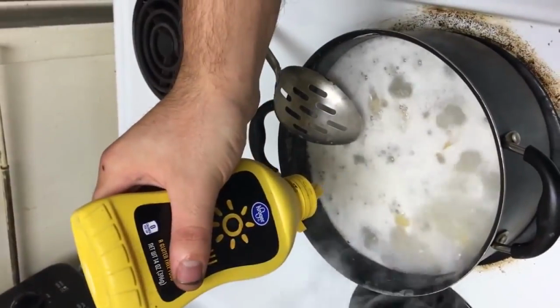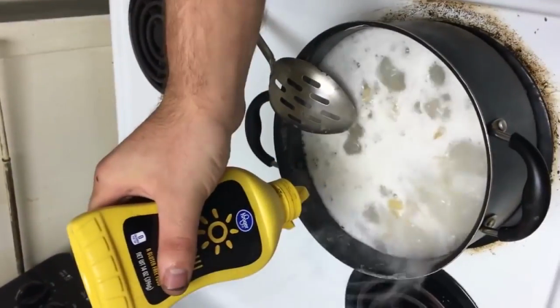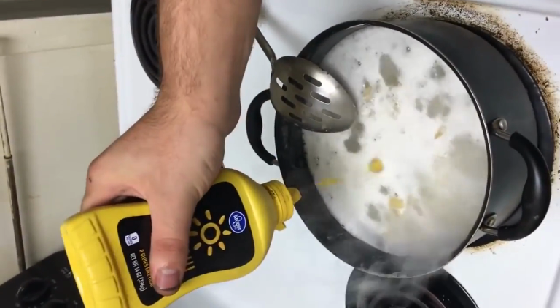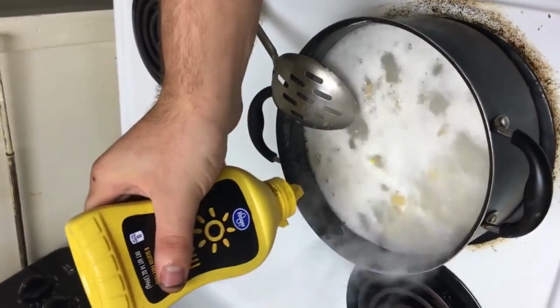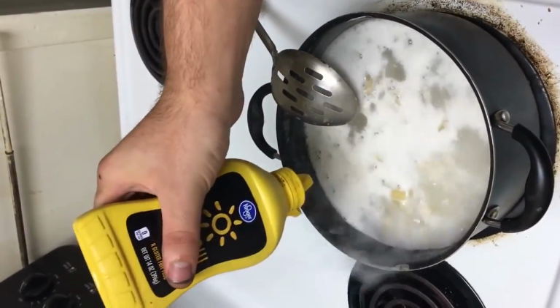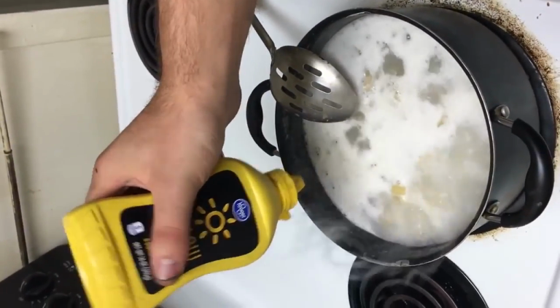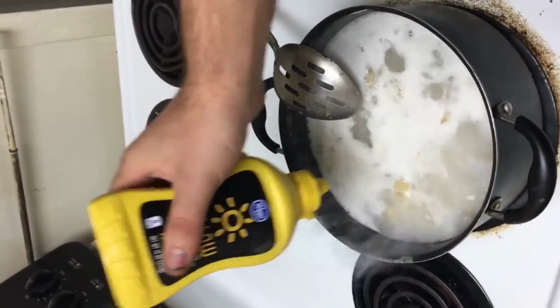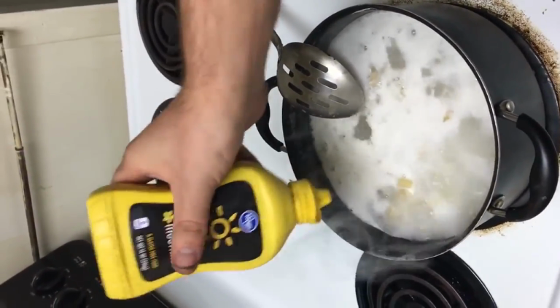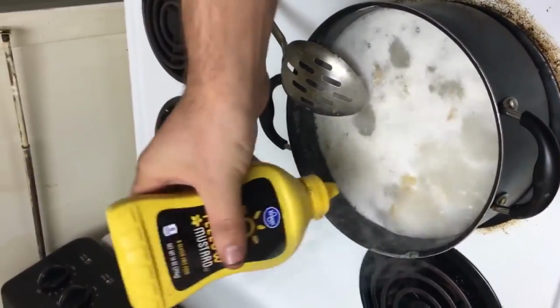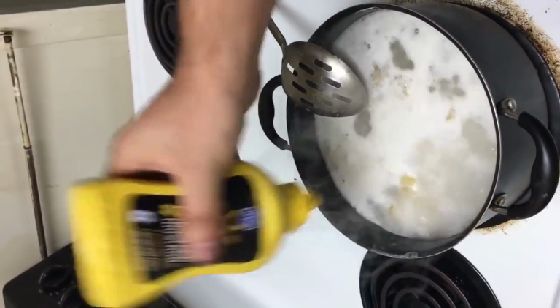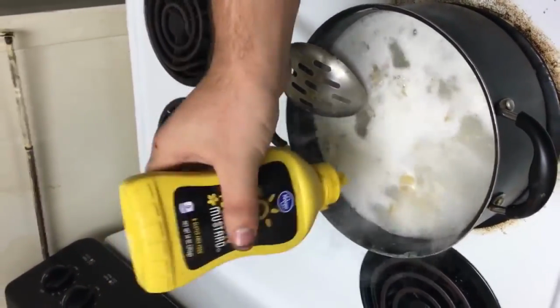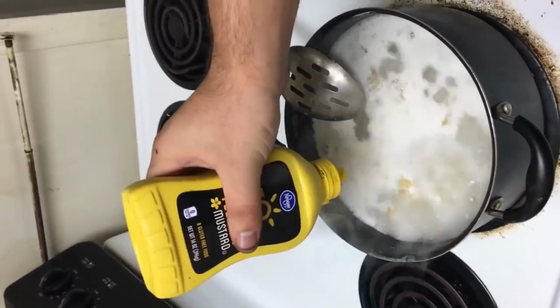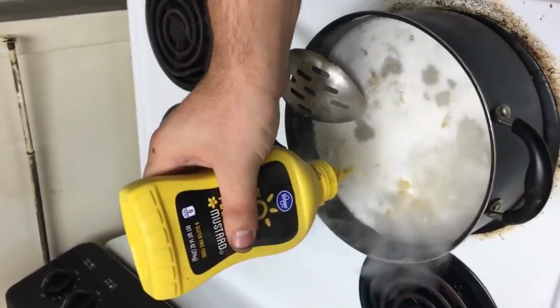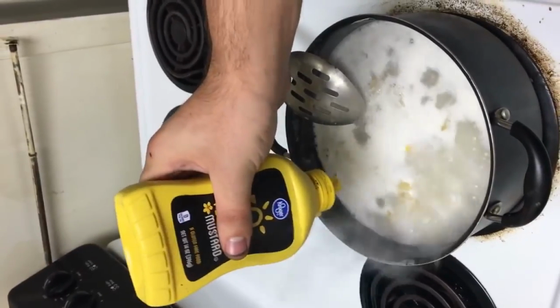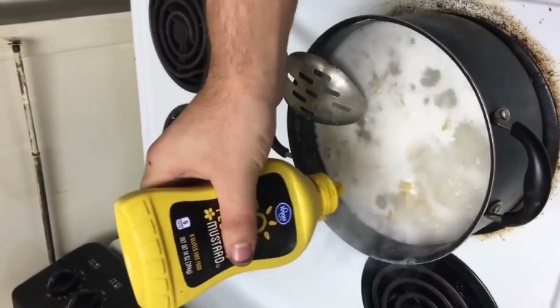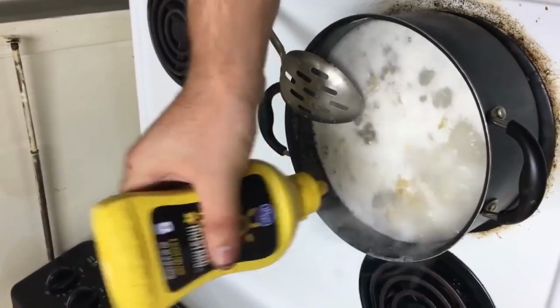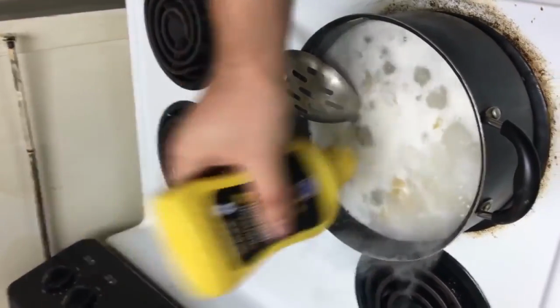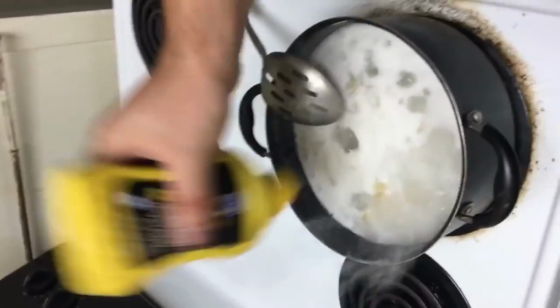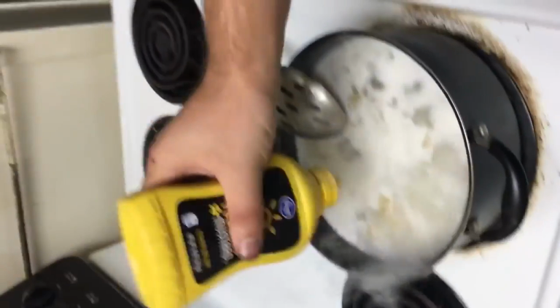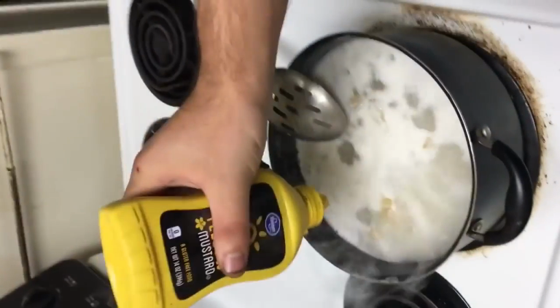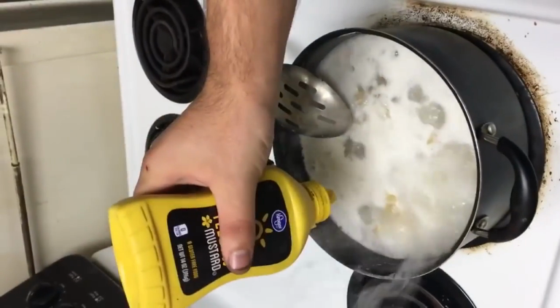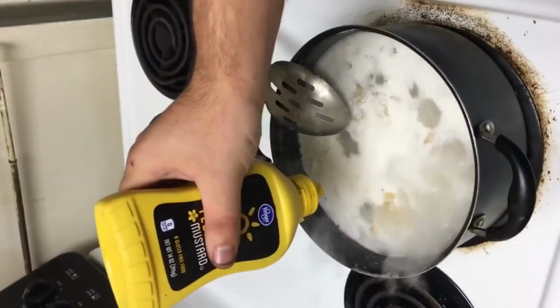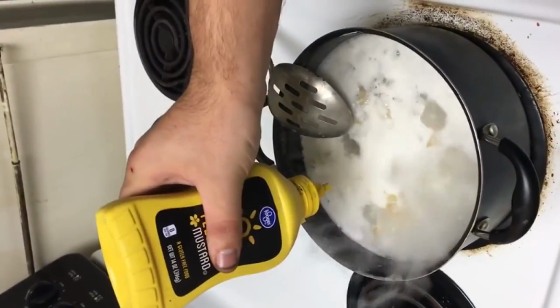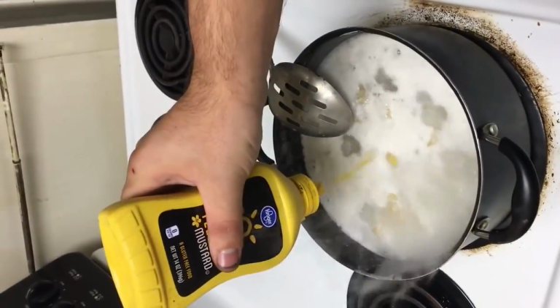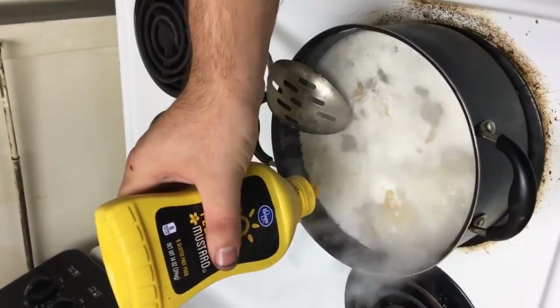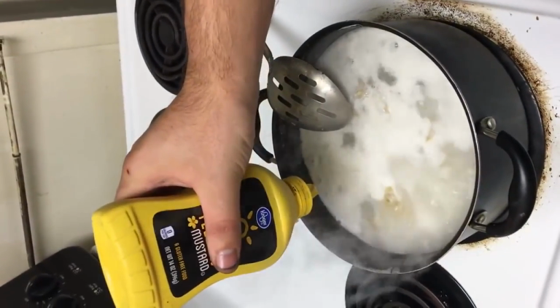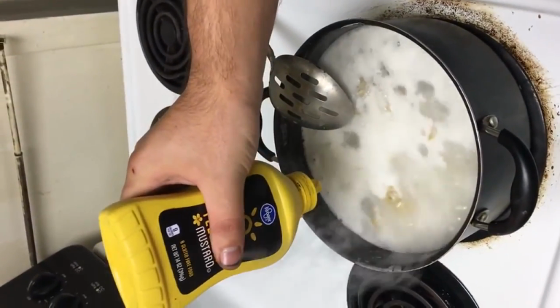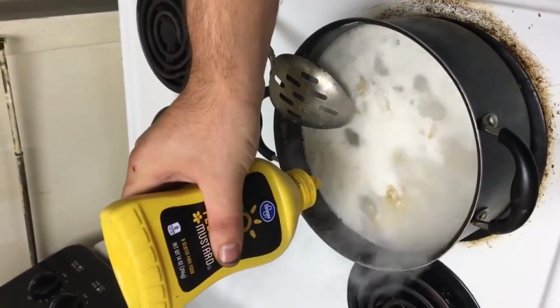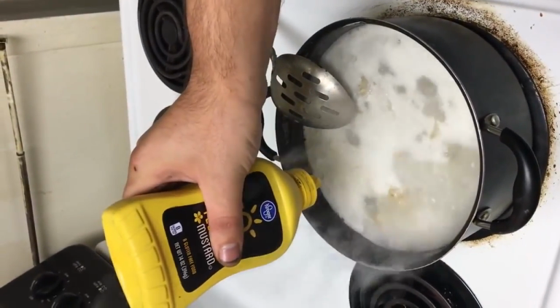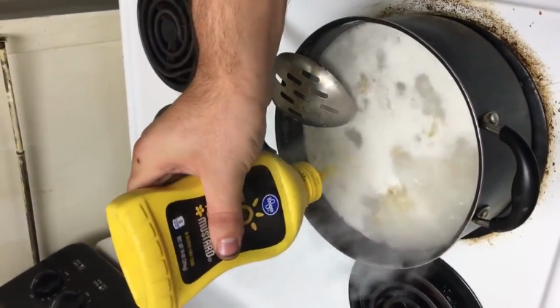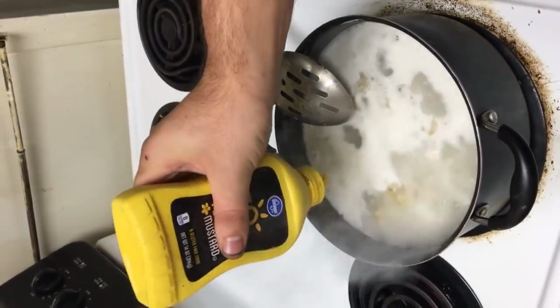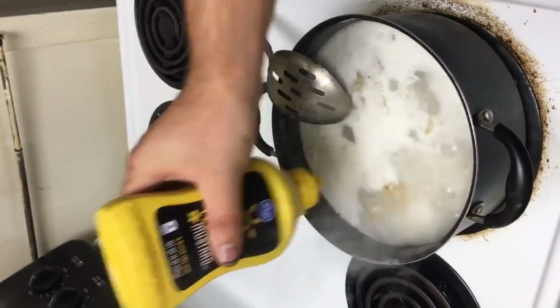If you like mustard, then go for it. I'm almost out of mustard and I'm like, well, I gotta find a way to just get rid of it. Get rid of it here.